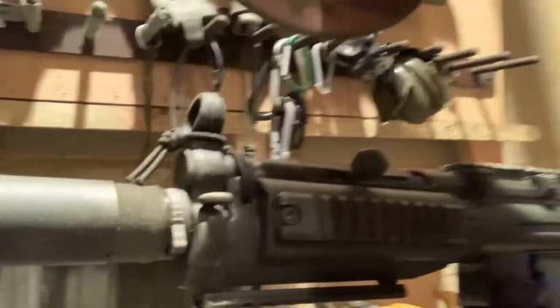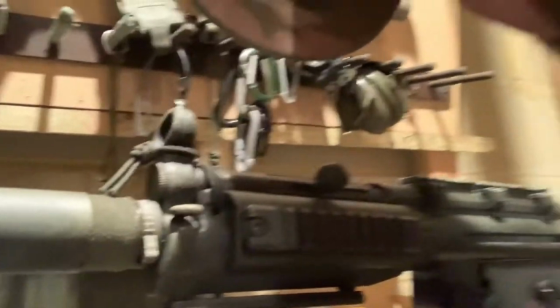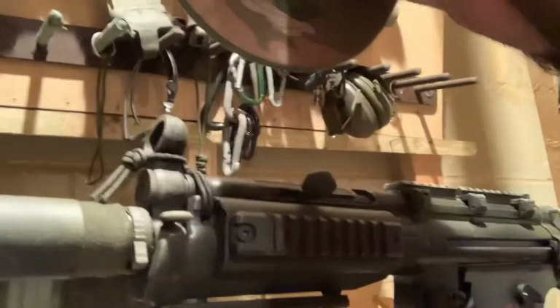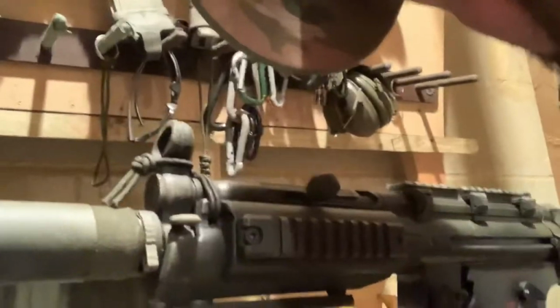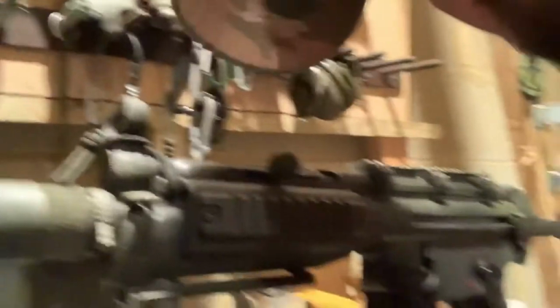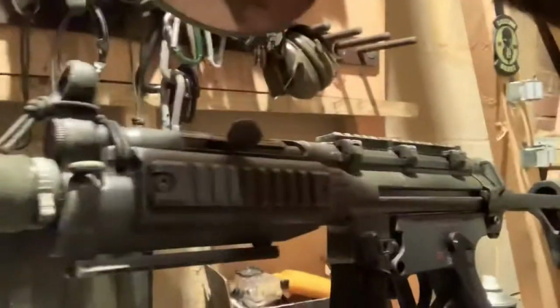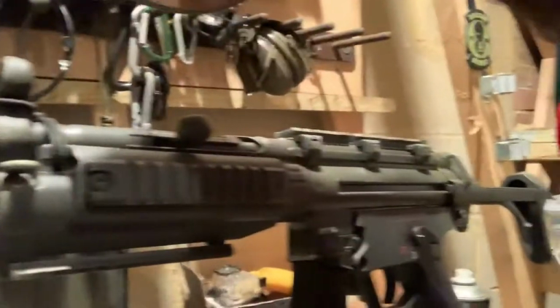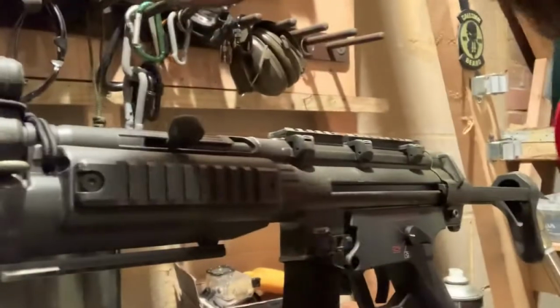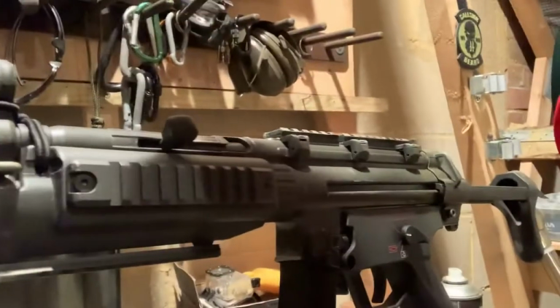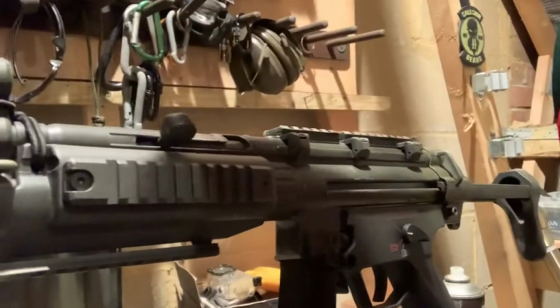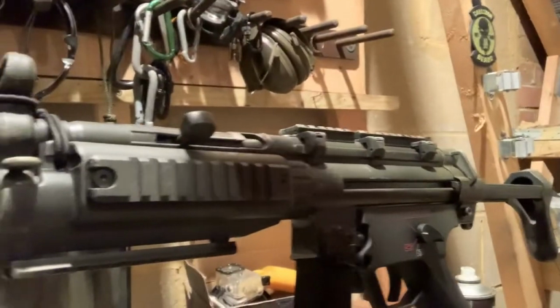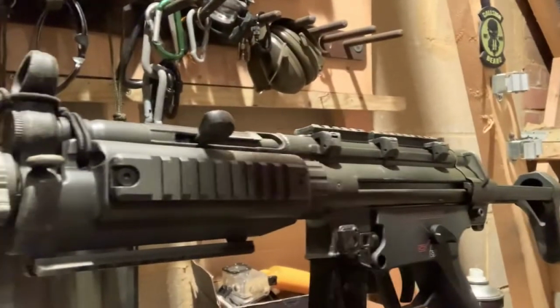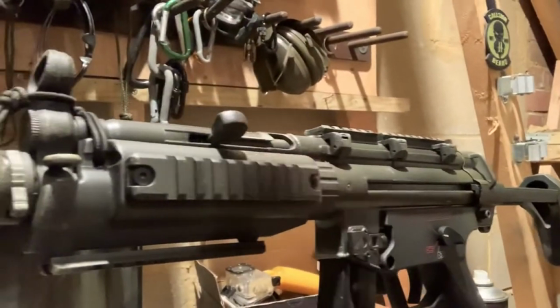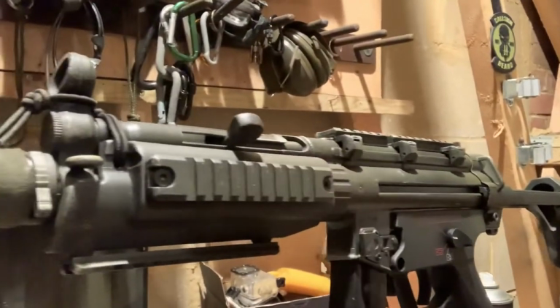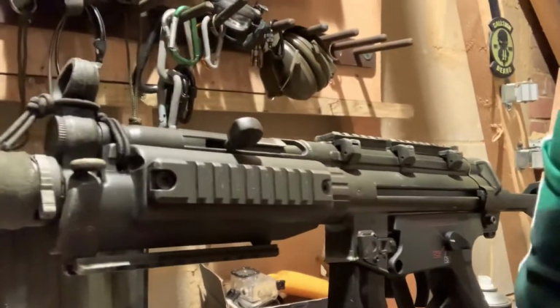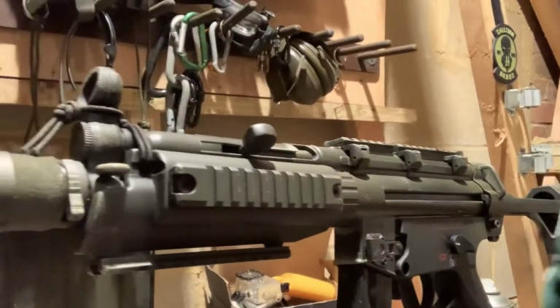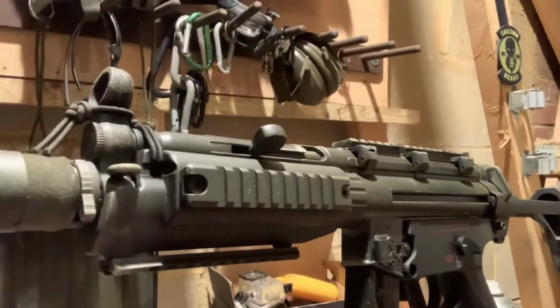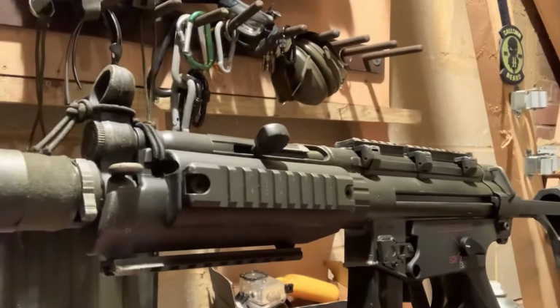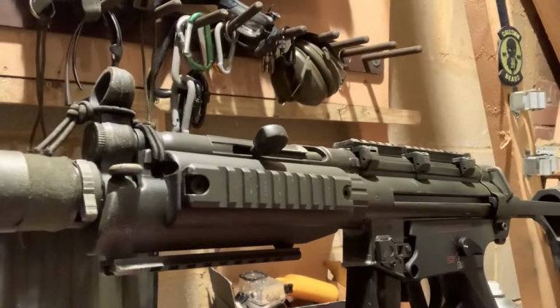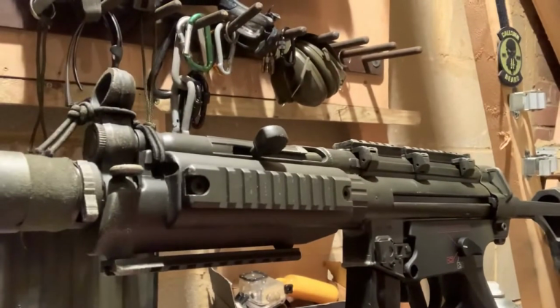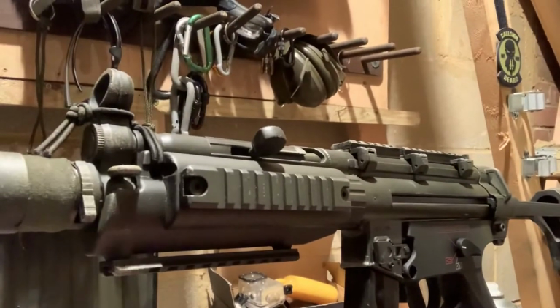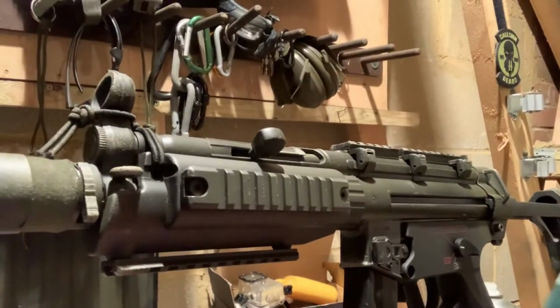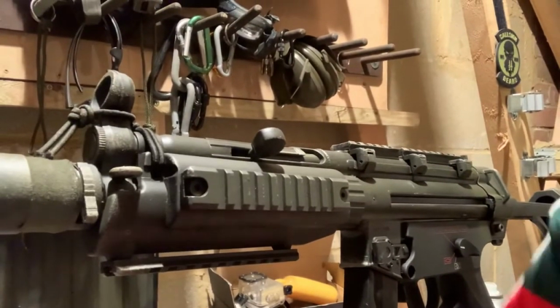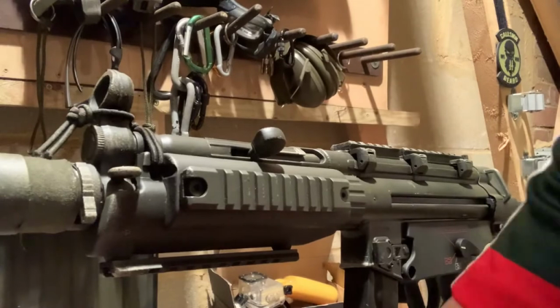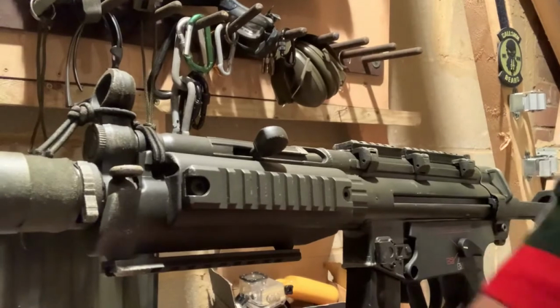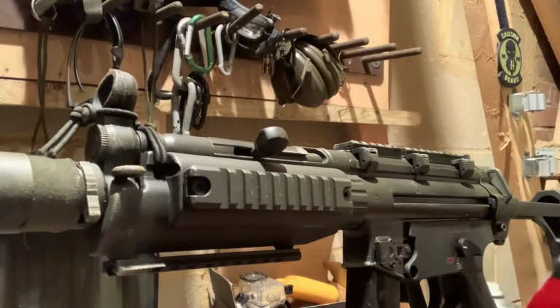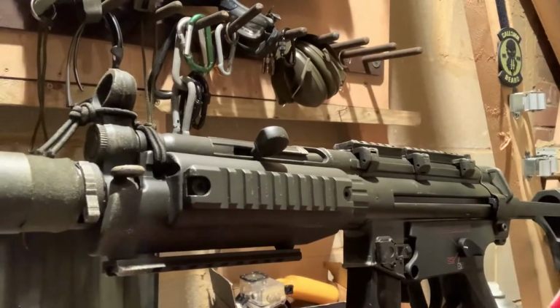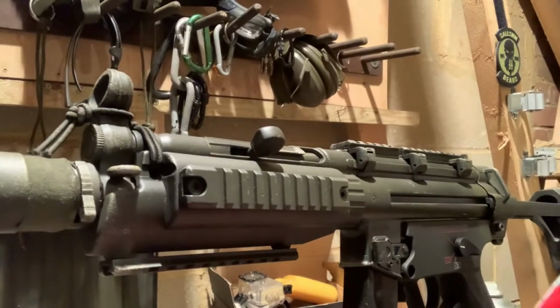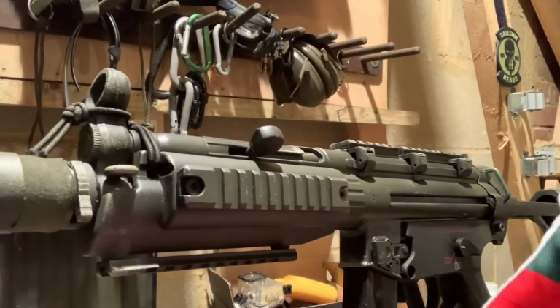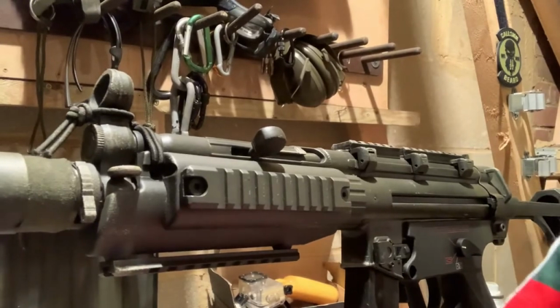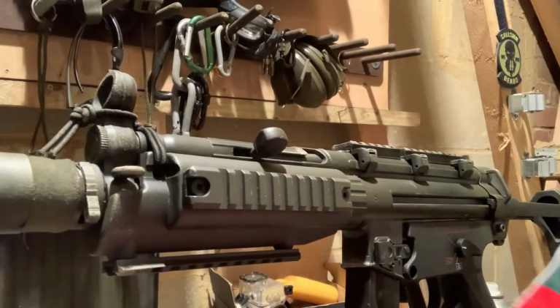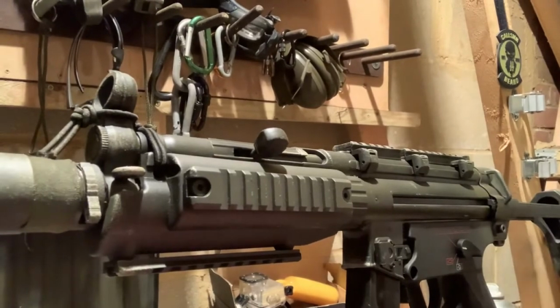Apologies gents, I had a bit of a malfunction there. Dom decided to ring me and cut my video off, so I had to restart and we're carrying it on again.